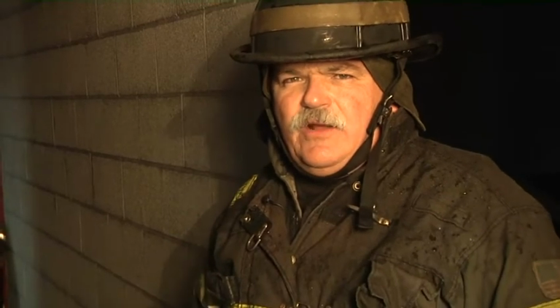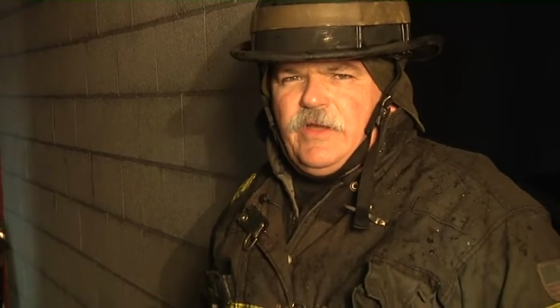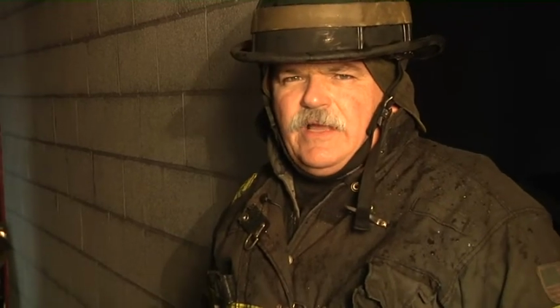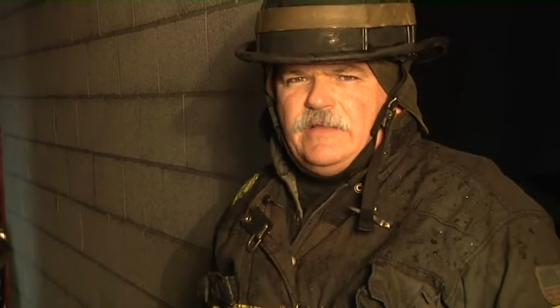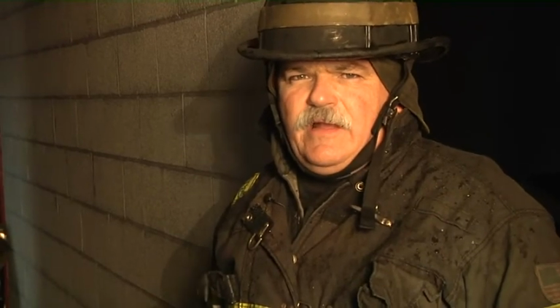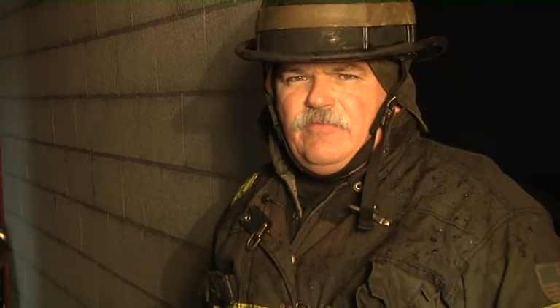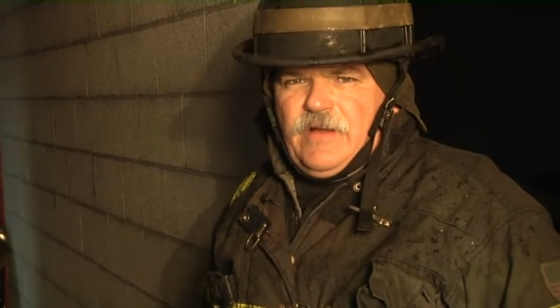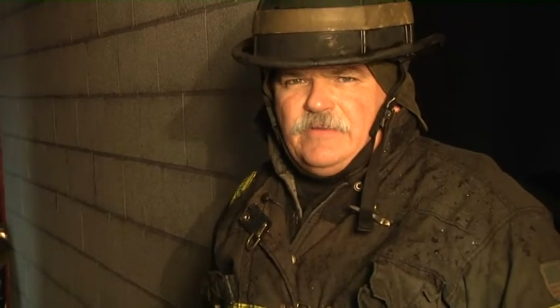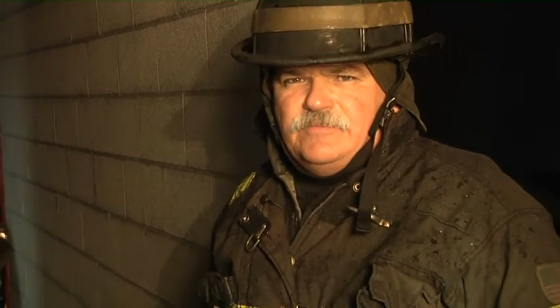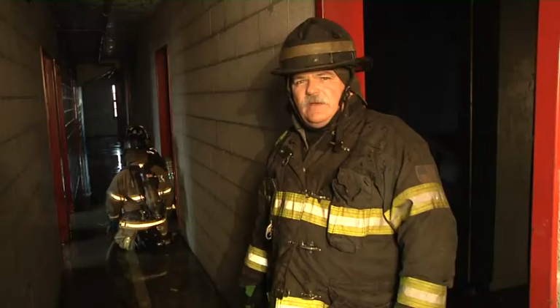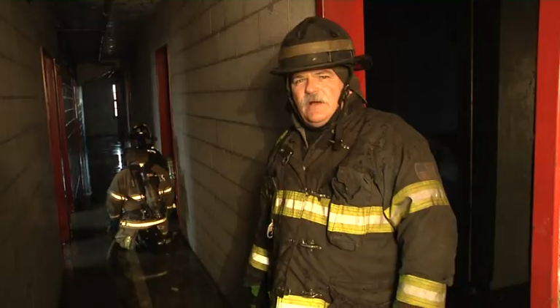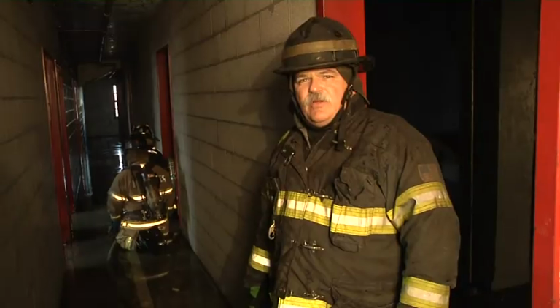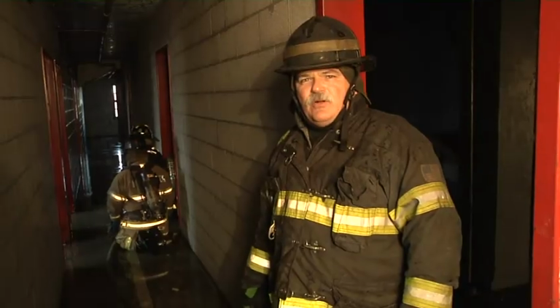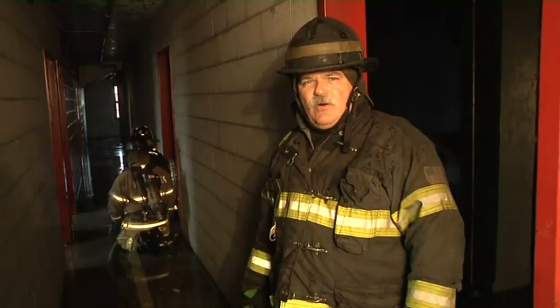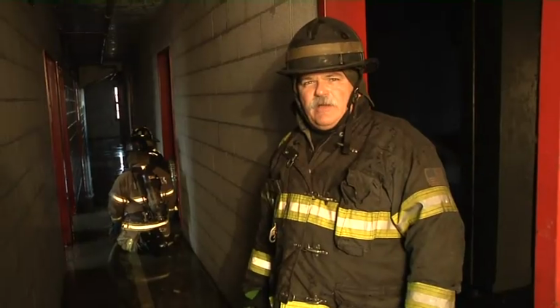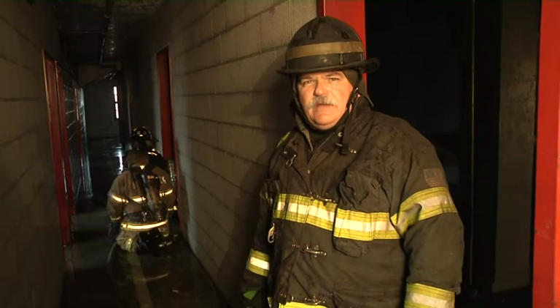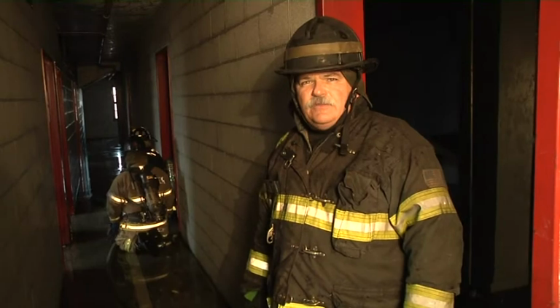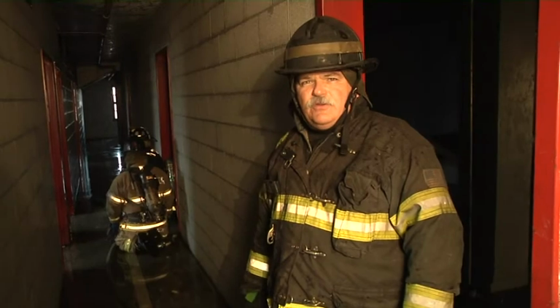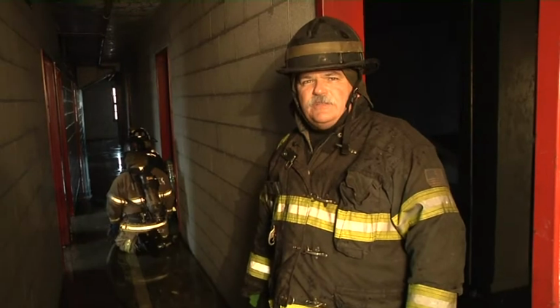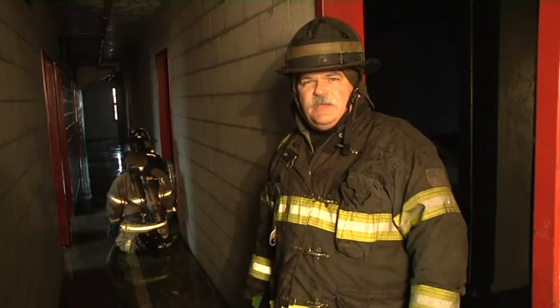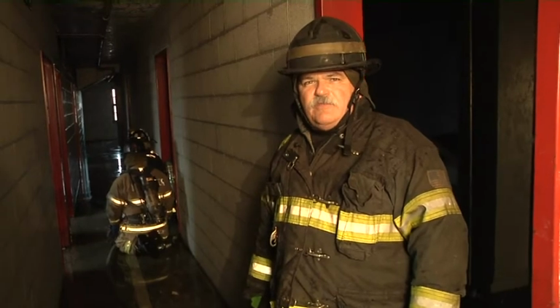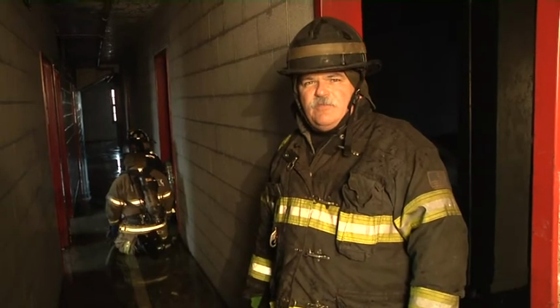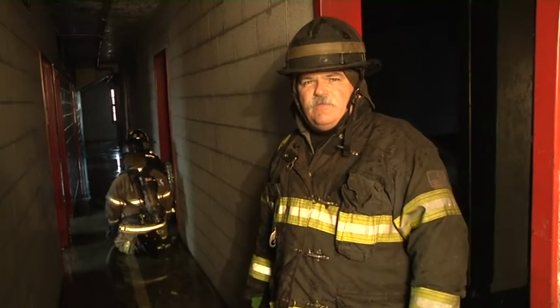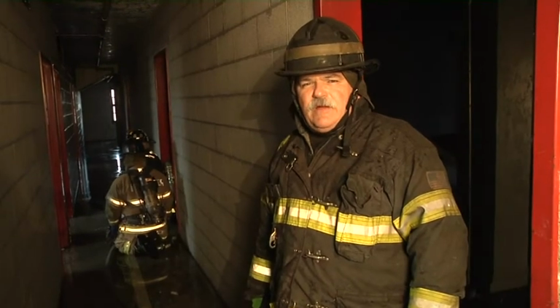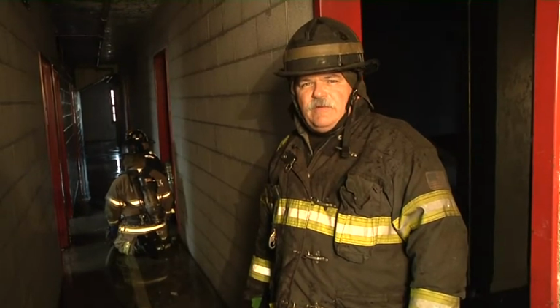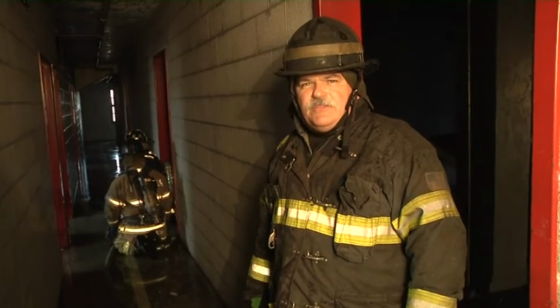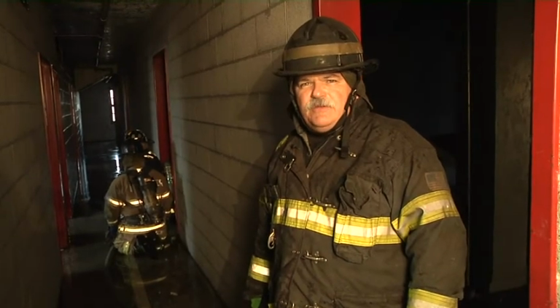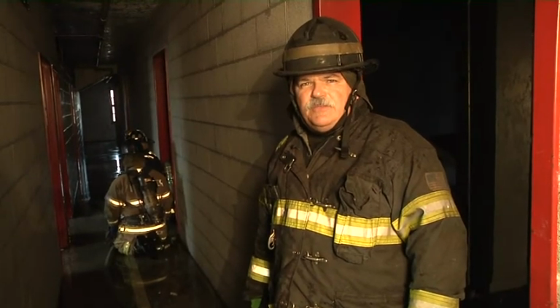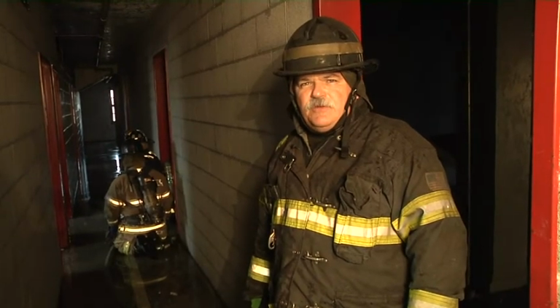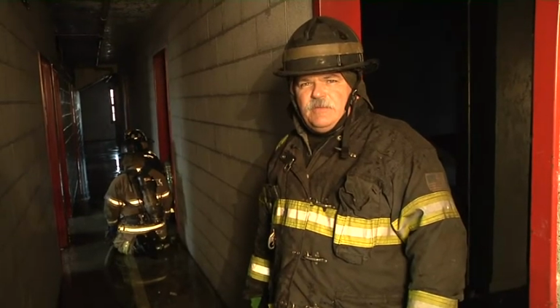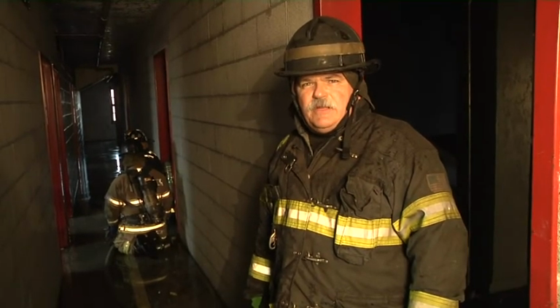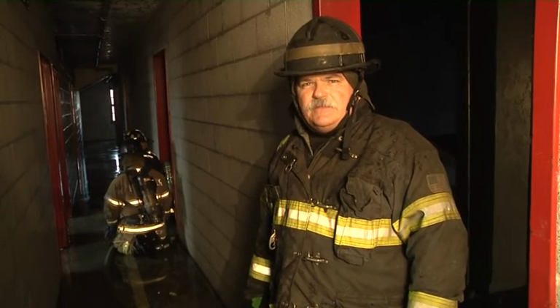I'm Ray McCormack. Join us again for more Fire Engineering Training Minutes.